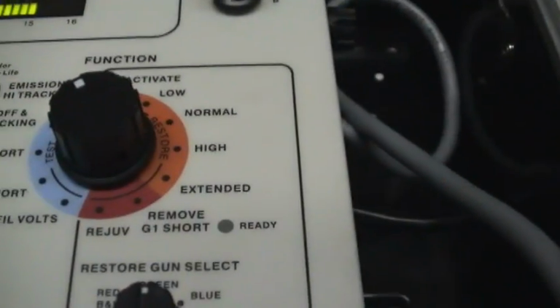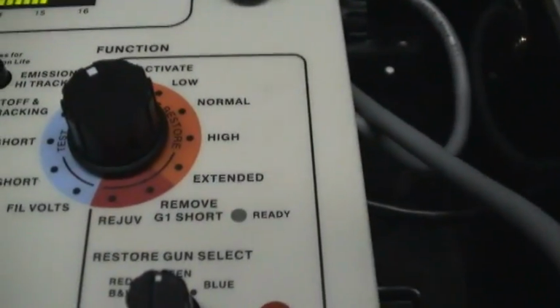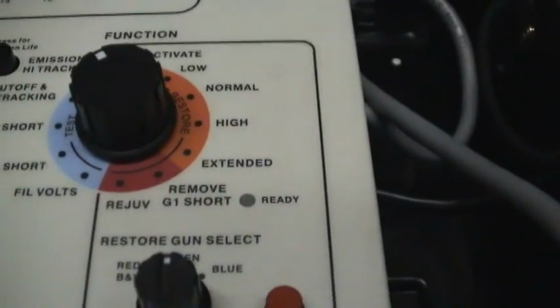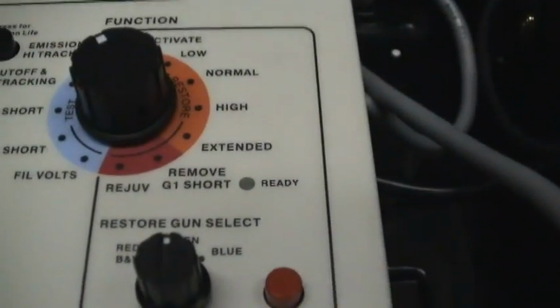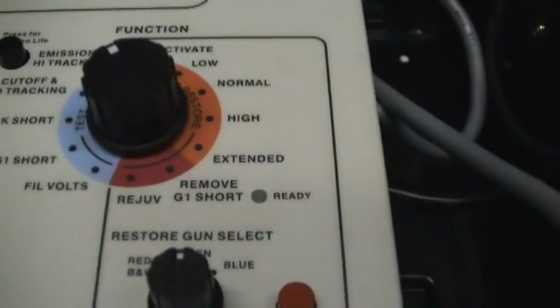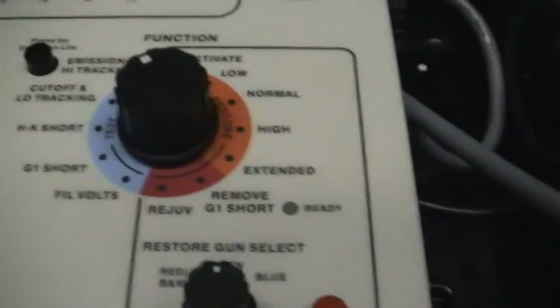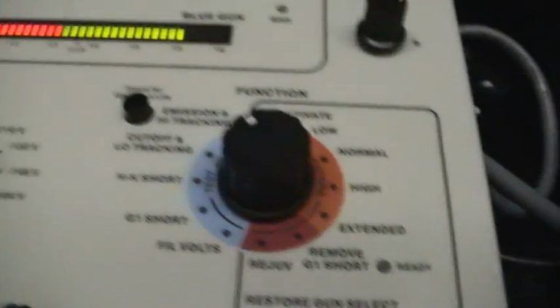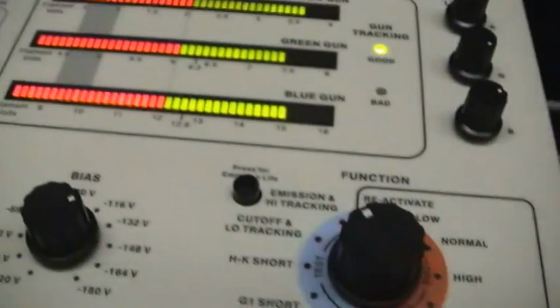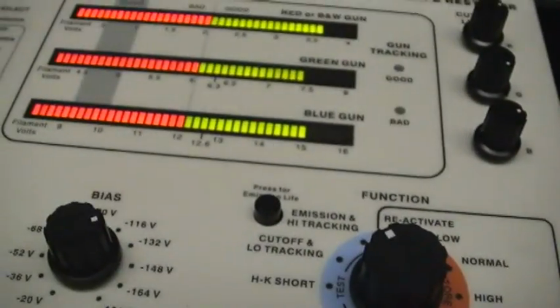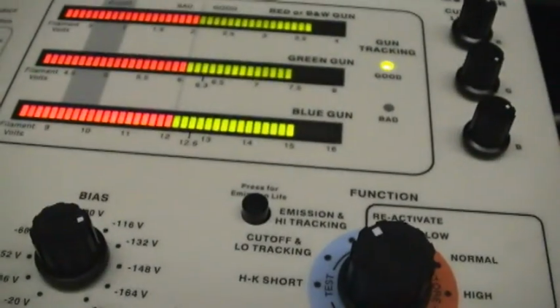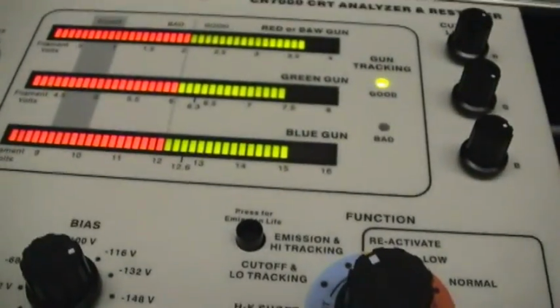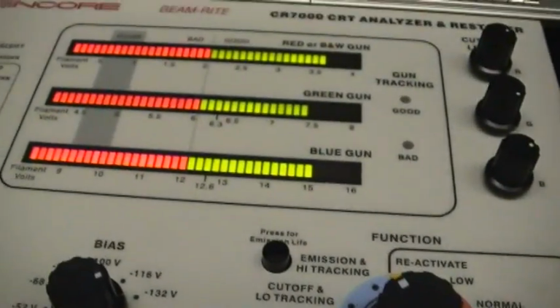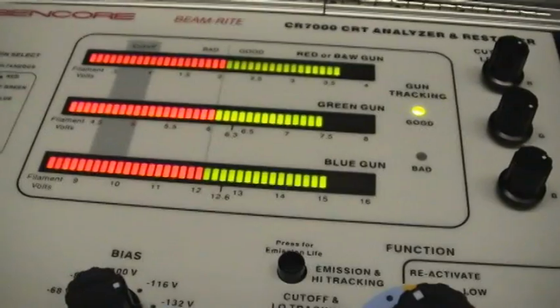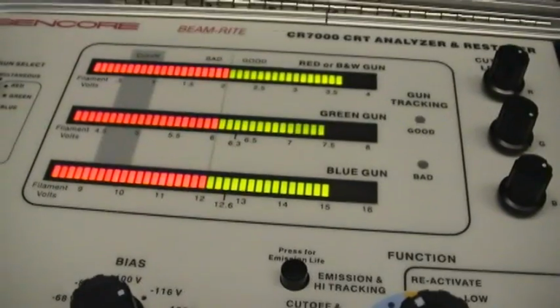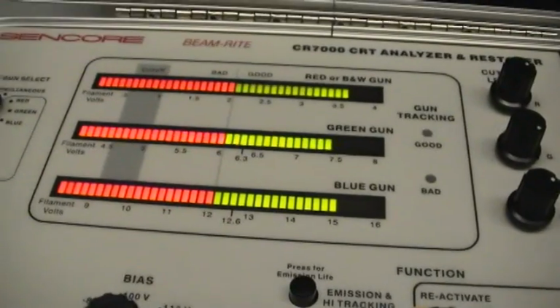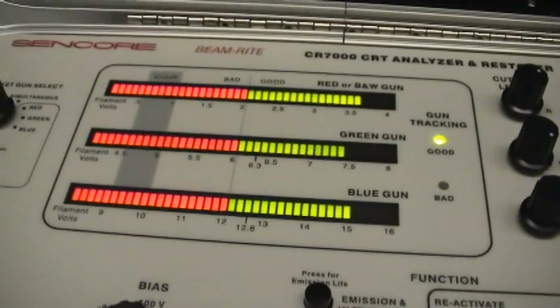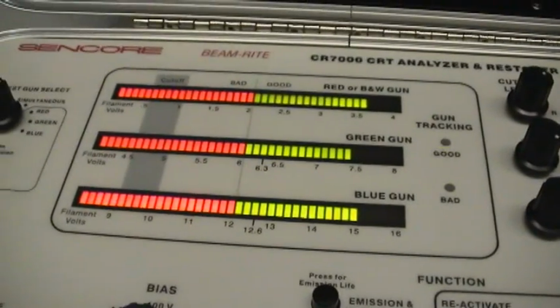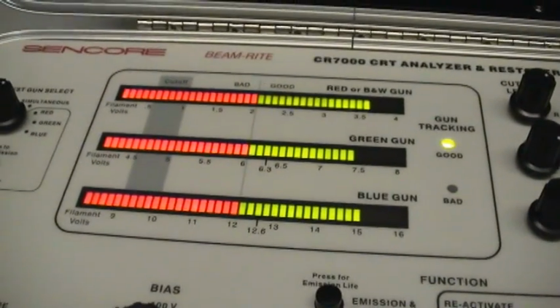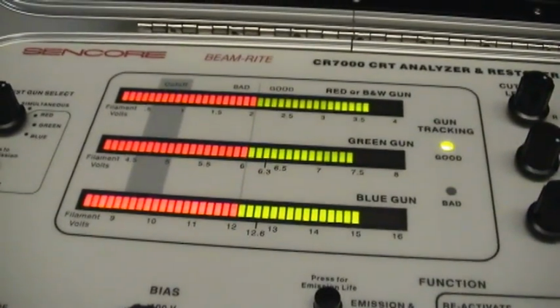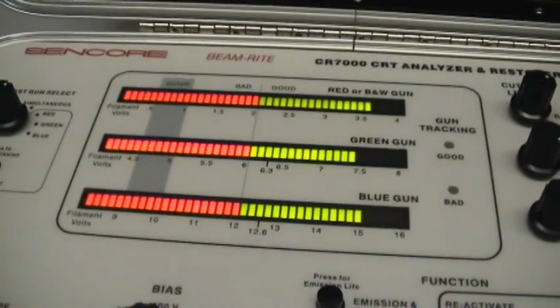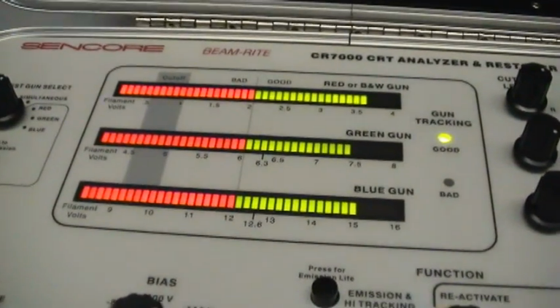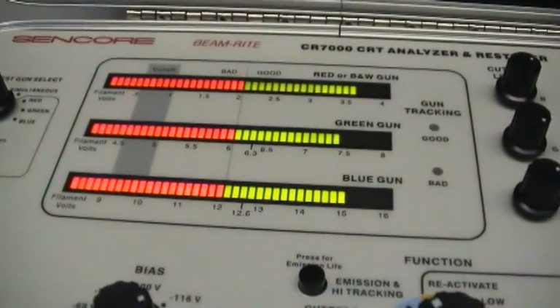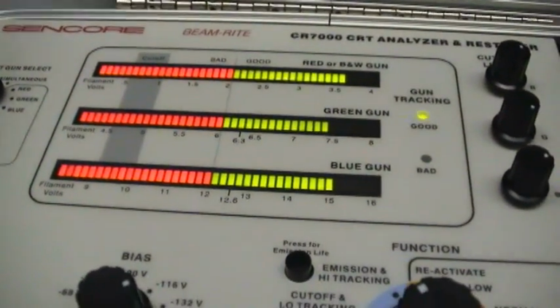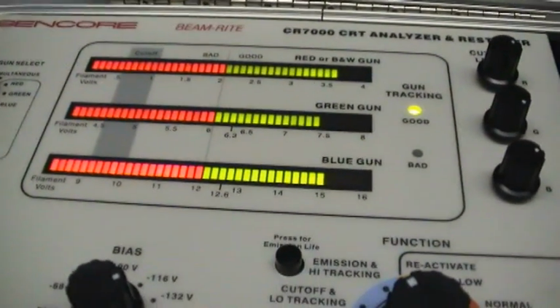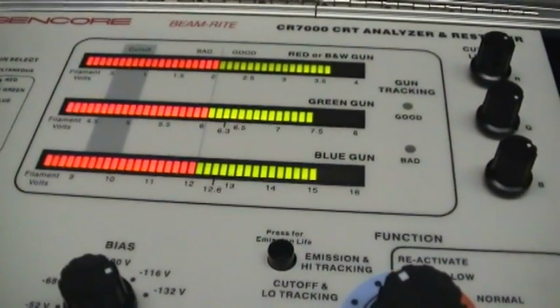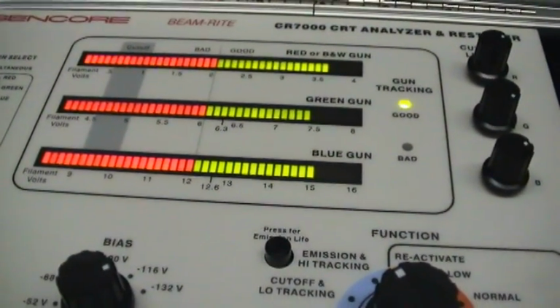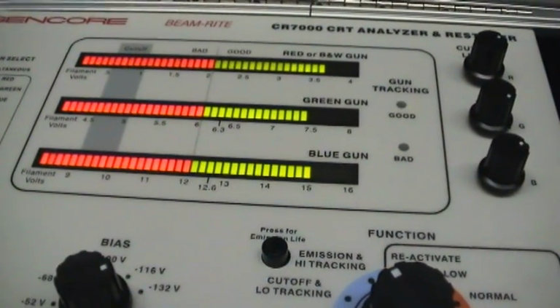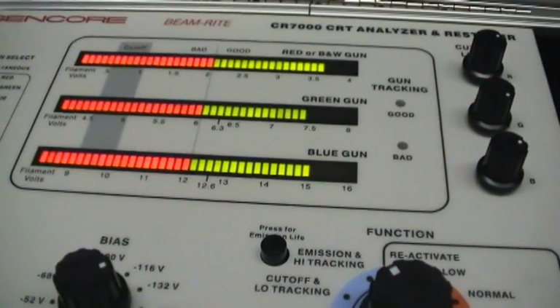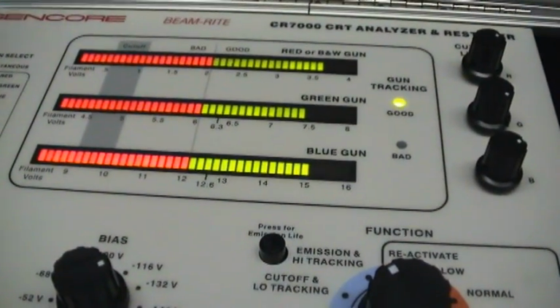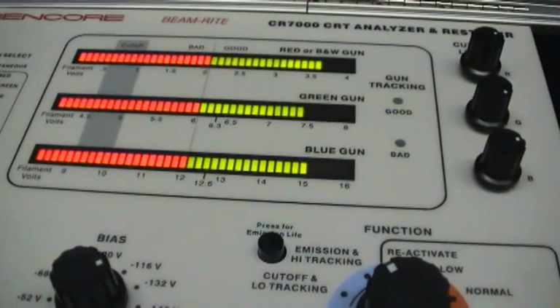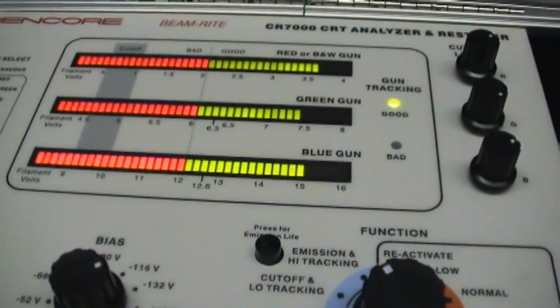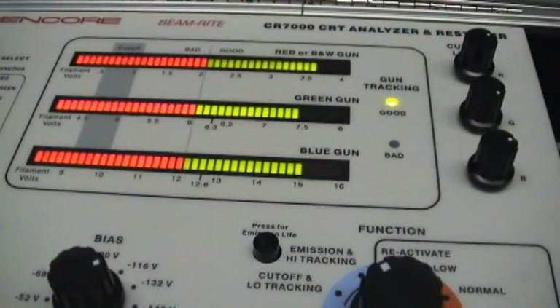I ran the reactivate function and ran it for 30 seconds, and this is what happened — I did it till the ready light went out. Now it says all the guns are good. It's awesome.